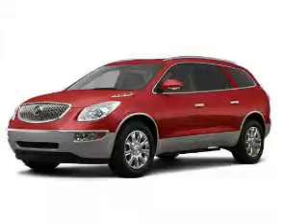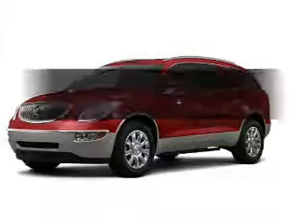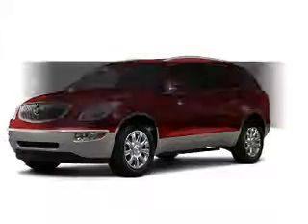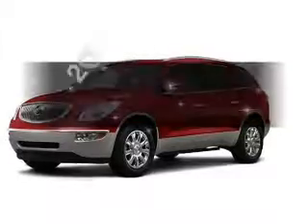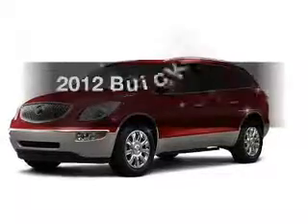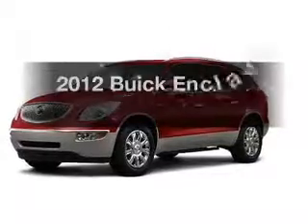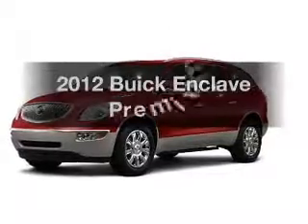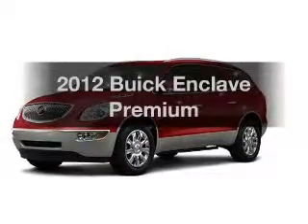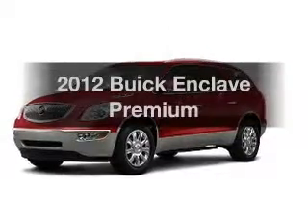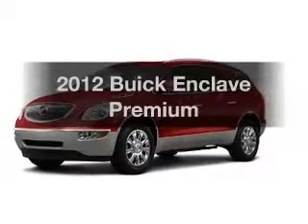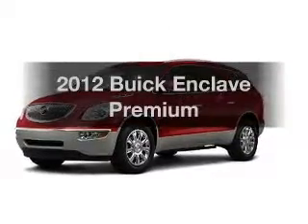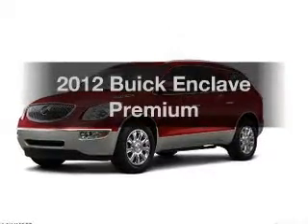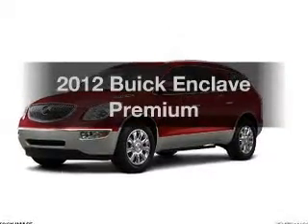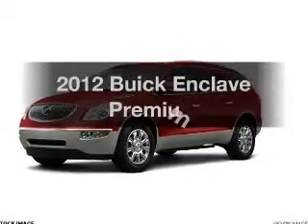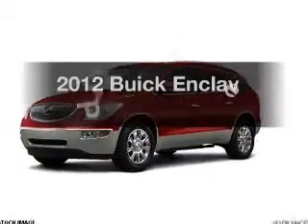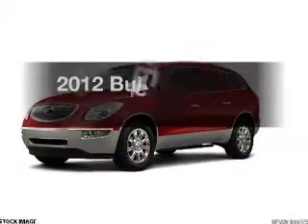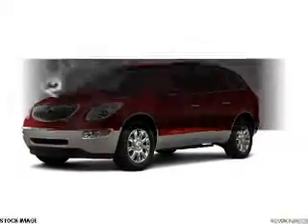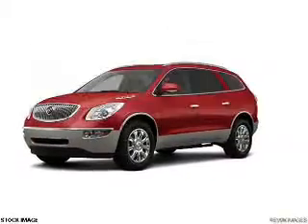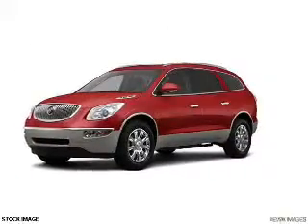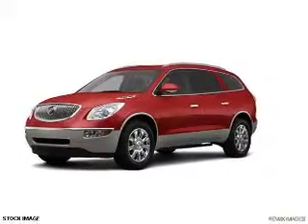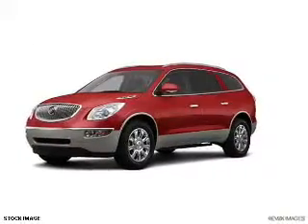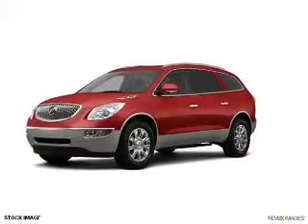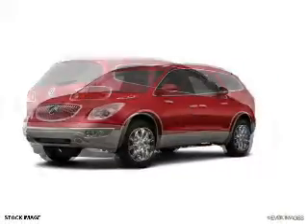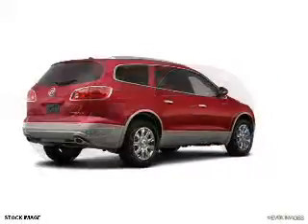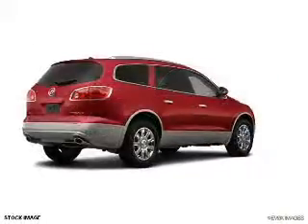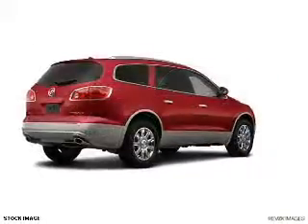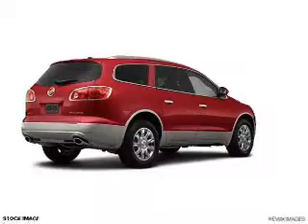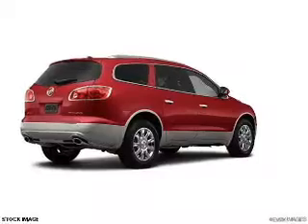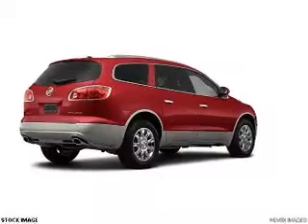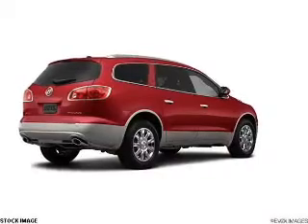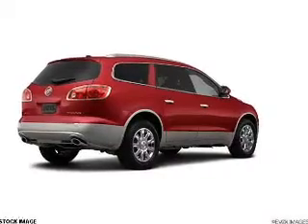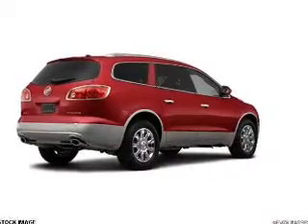Presenting the 2012 Buick Enclave. If you're looking for an automobile with great attributes, look no further.